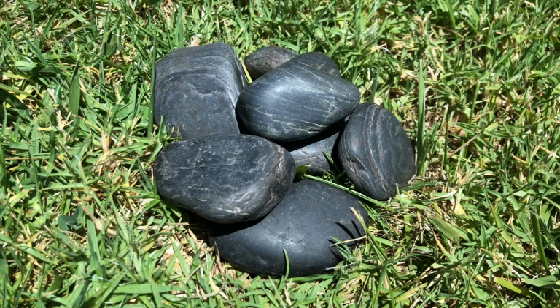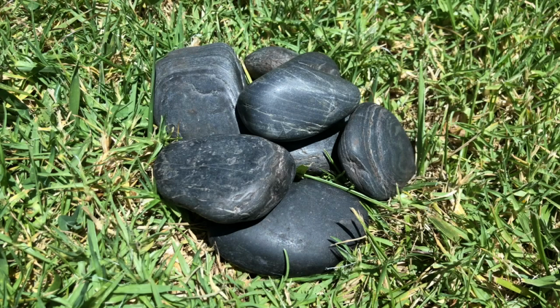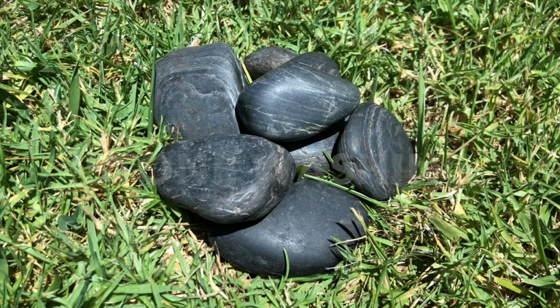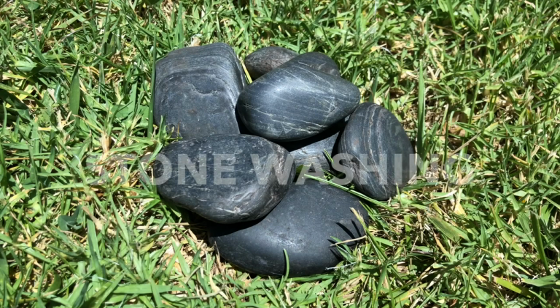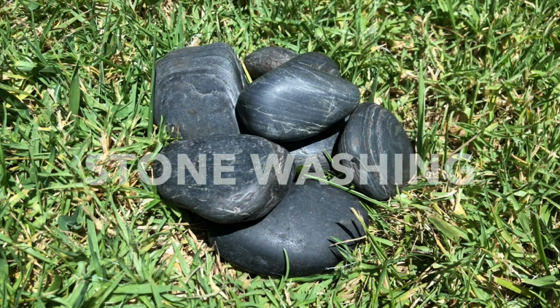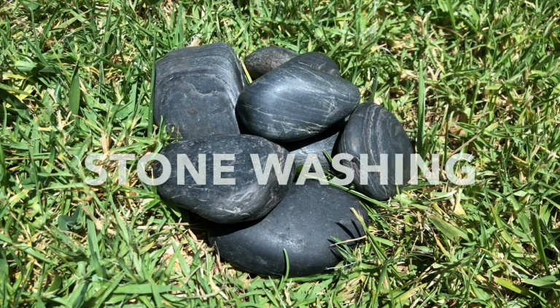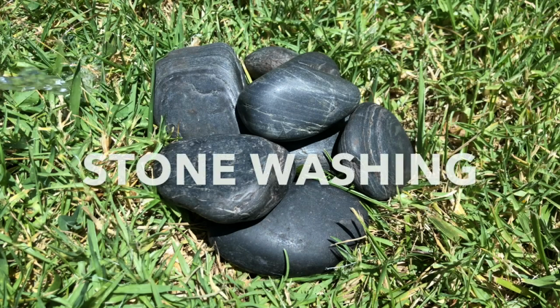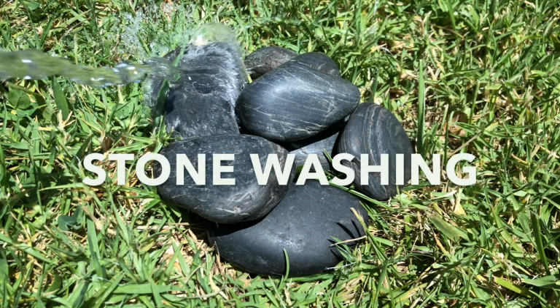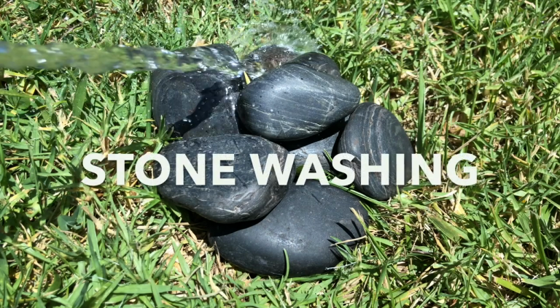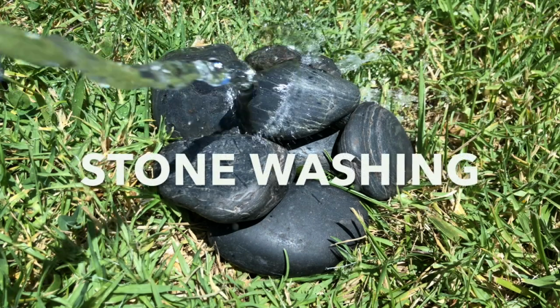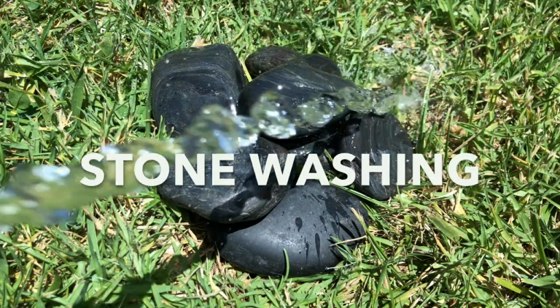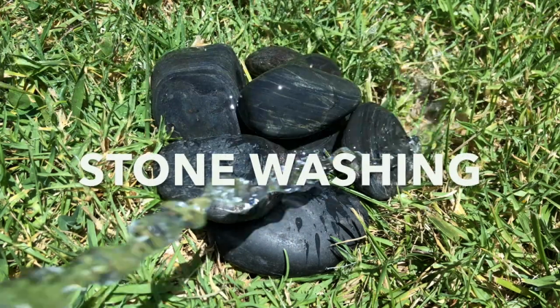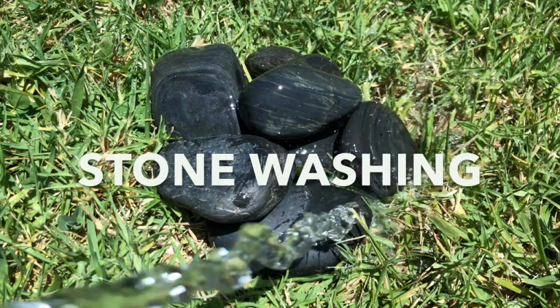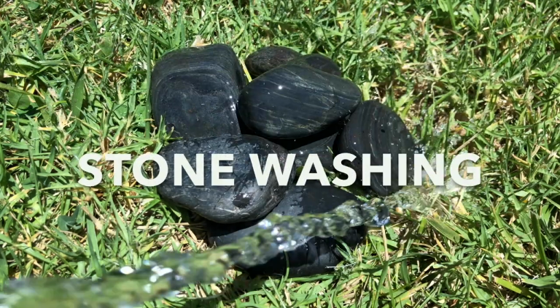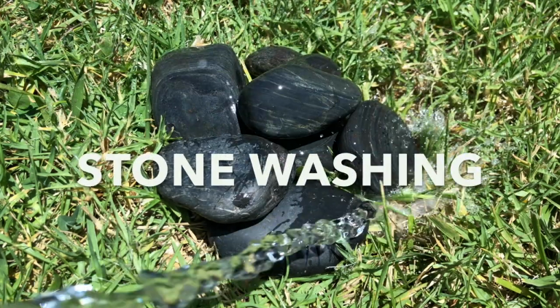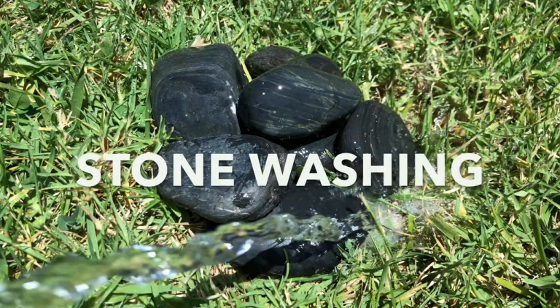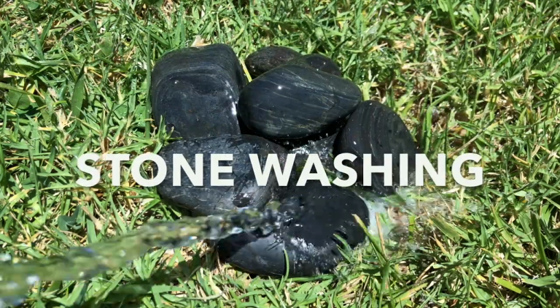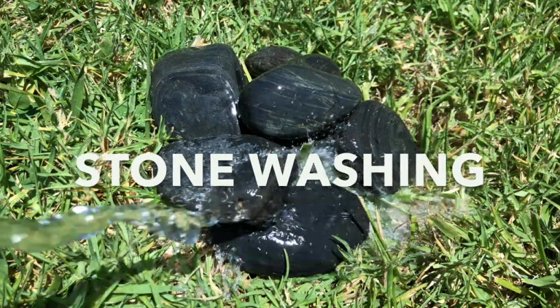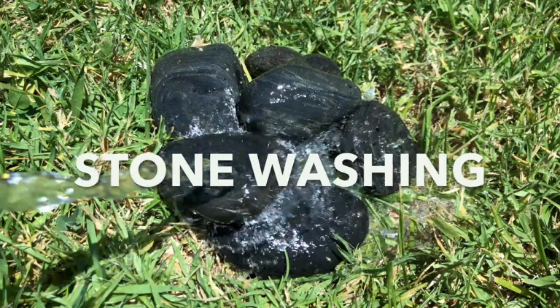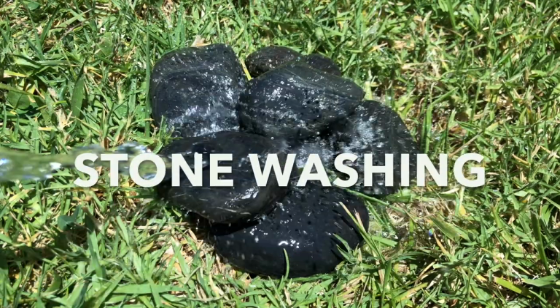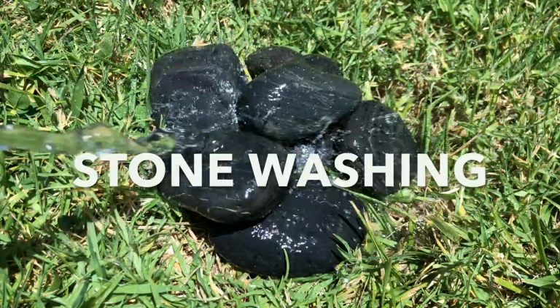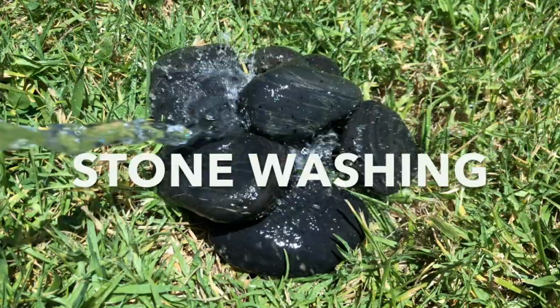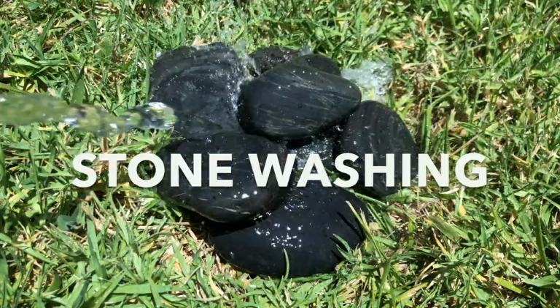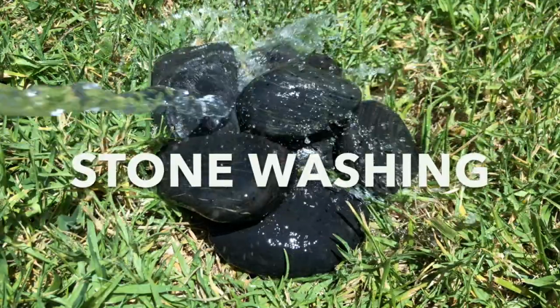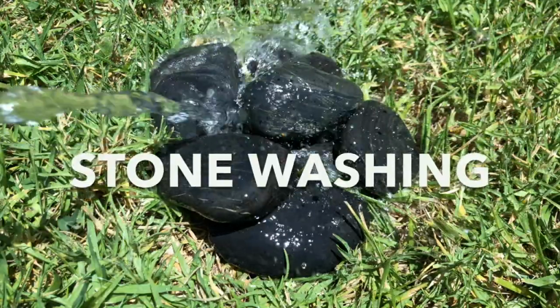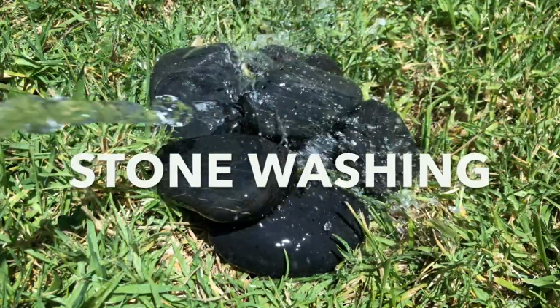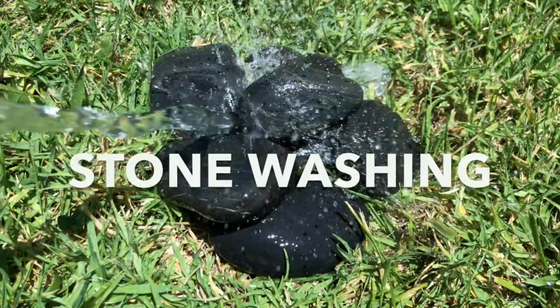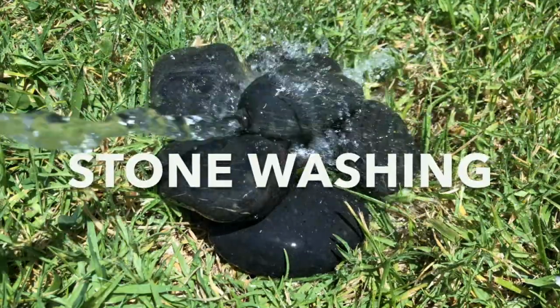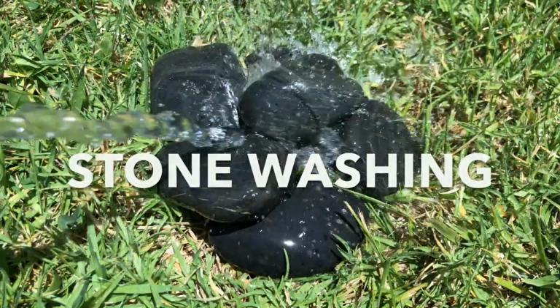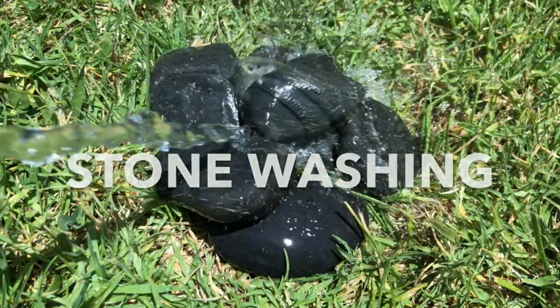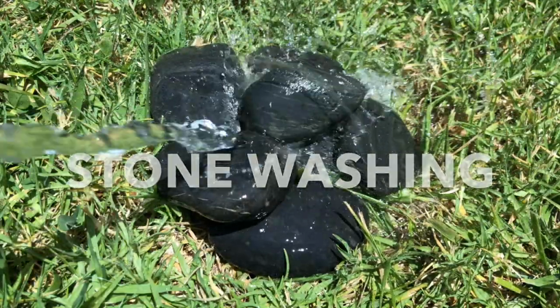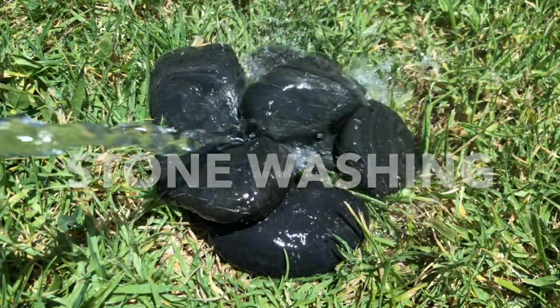Stonewashing. Am I doing it right? Who knows? All that and more on today's episode of I Make Things.